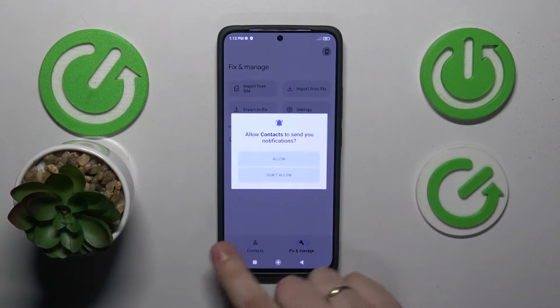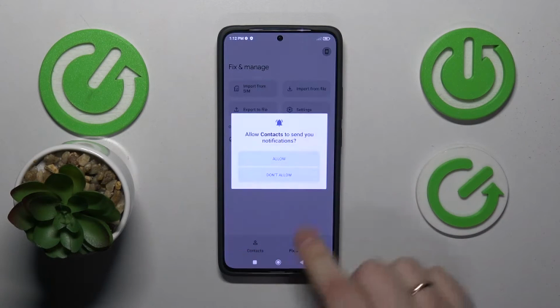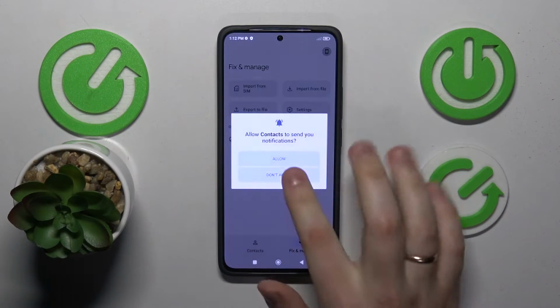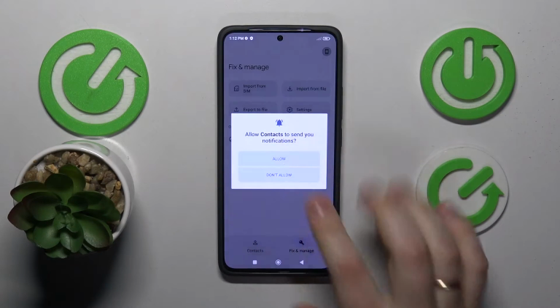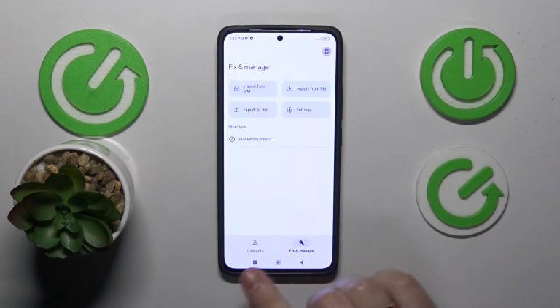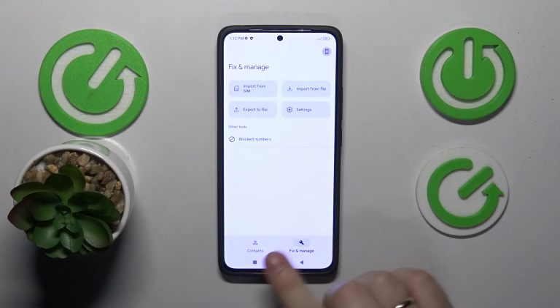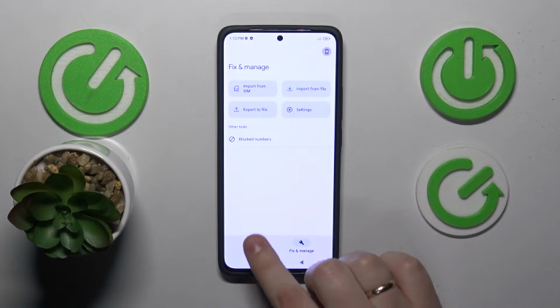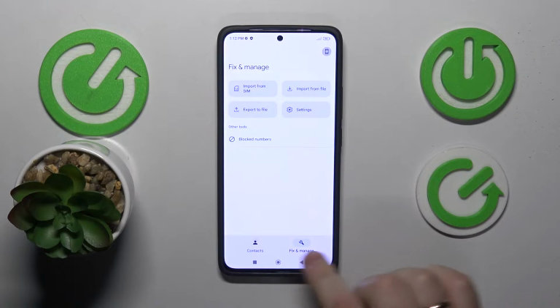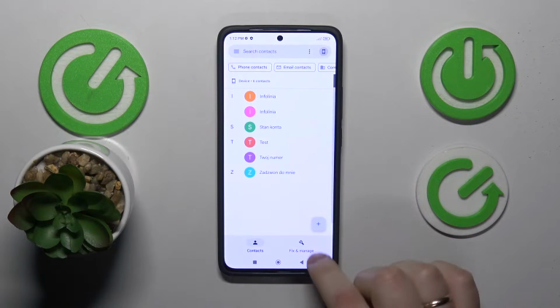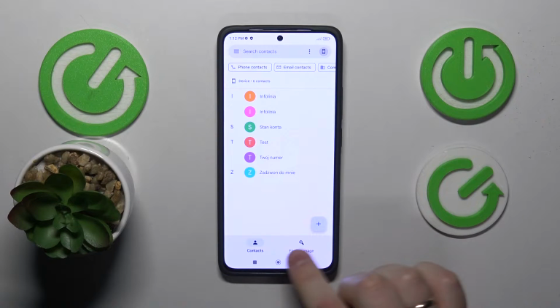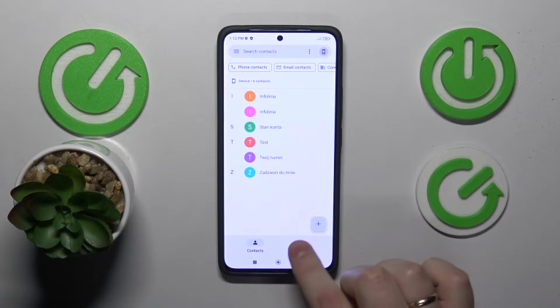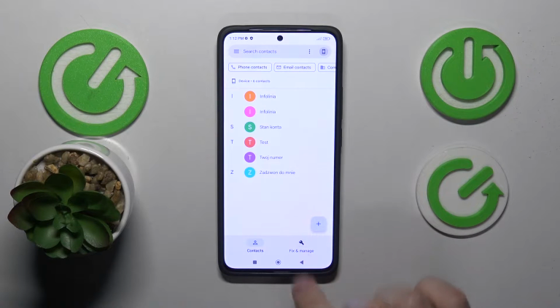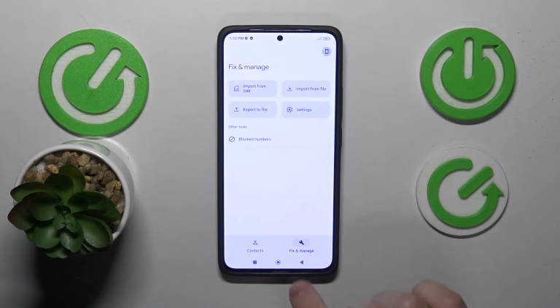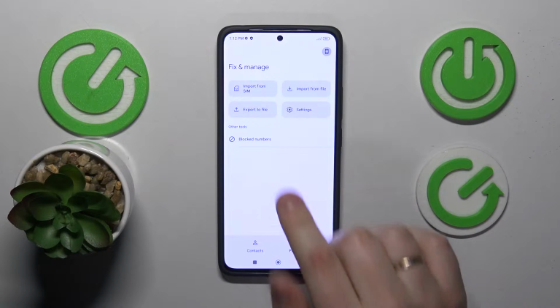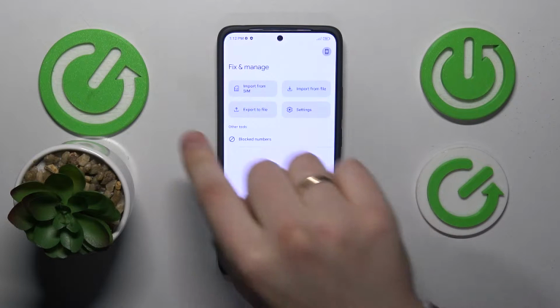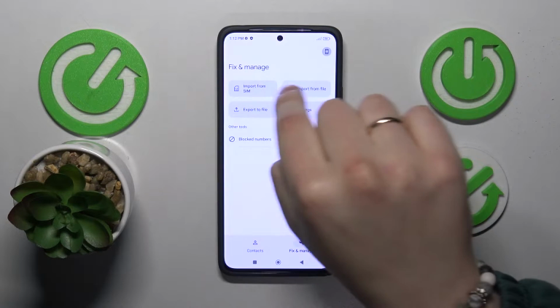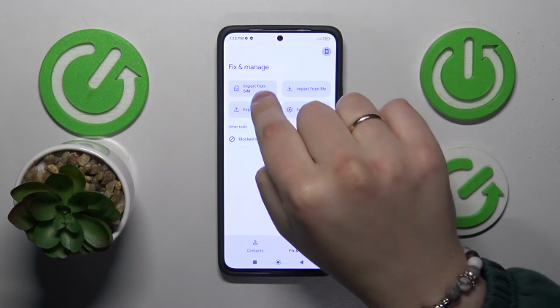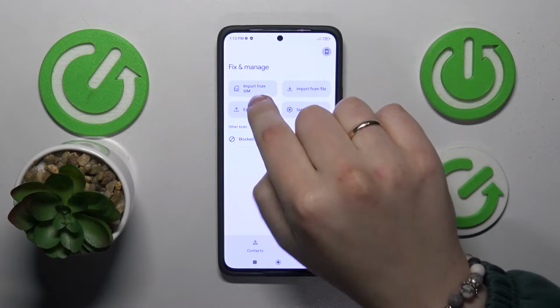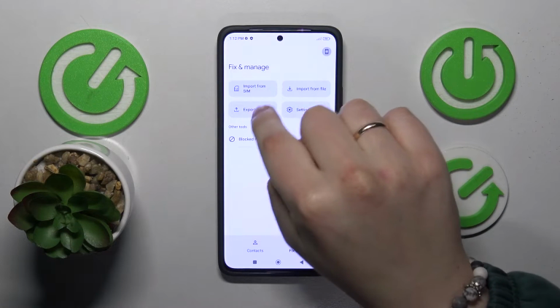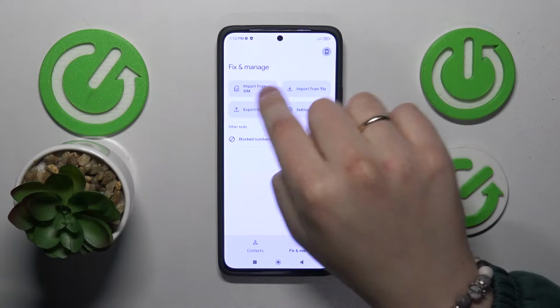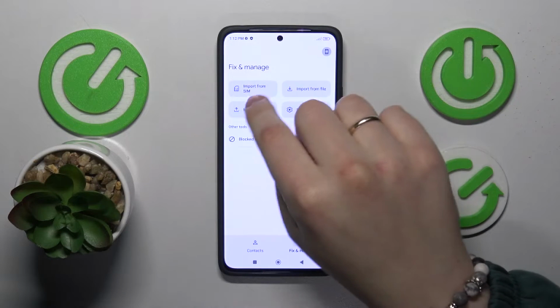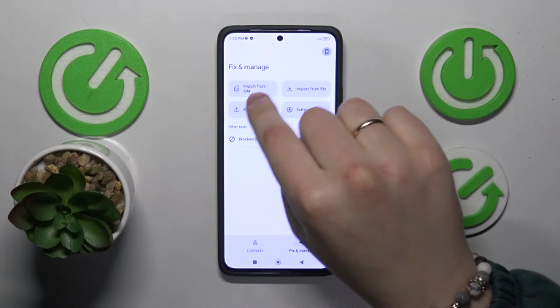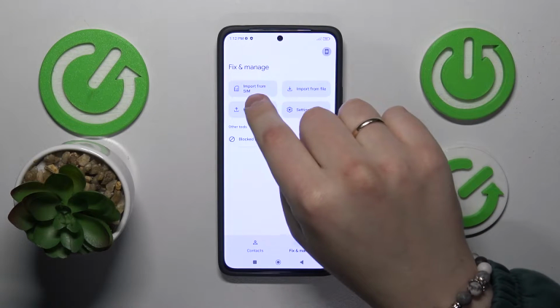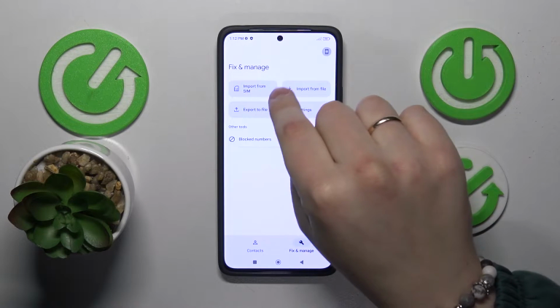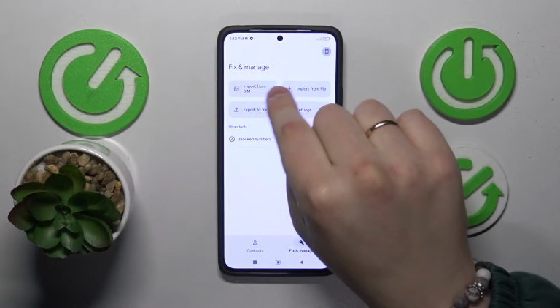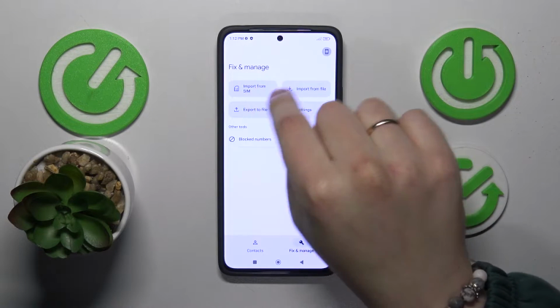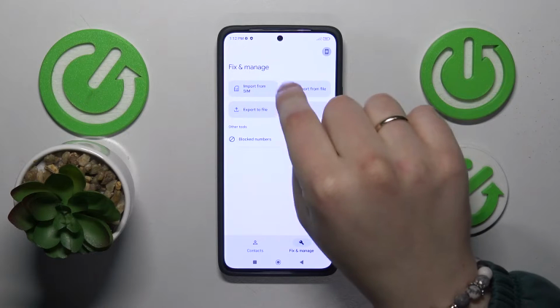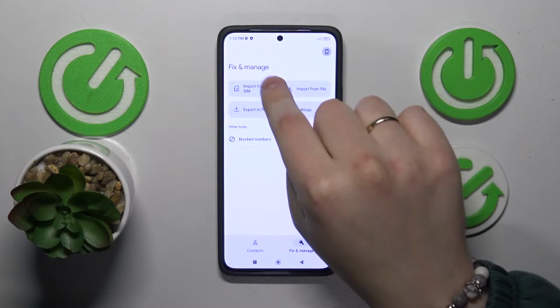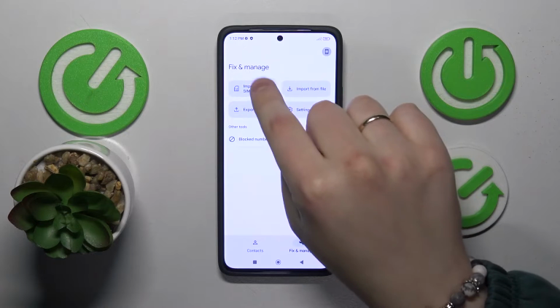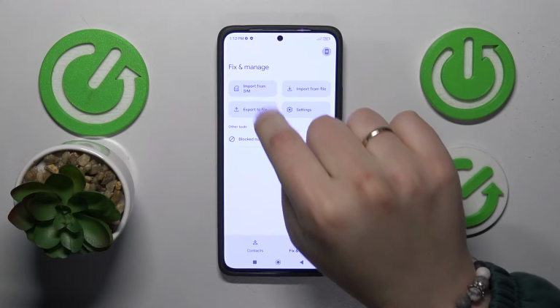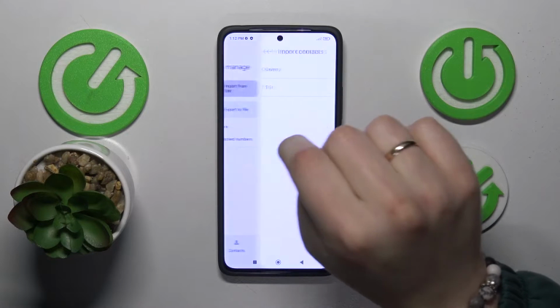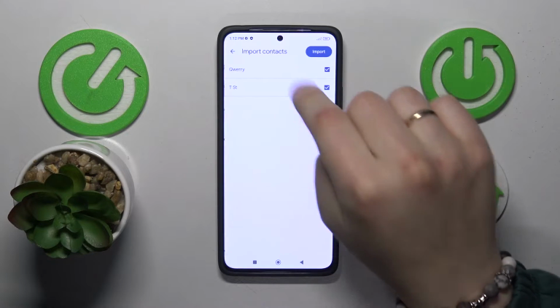Then open the 'Fix and Manage' section, and at the top go for the 'Import from SIM' option.